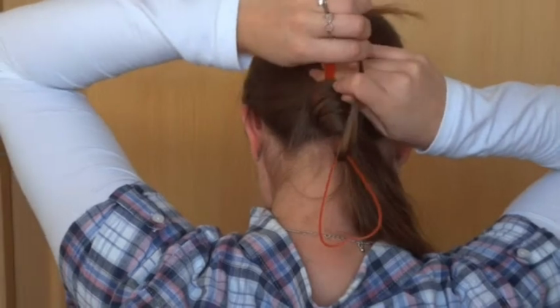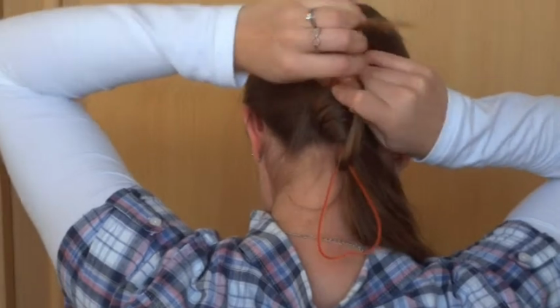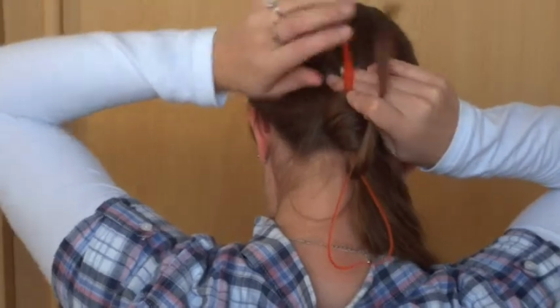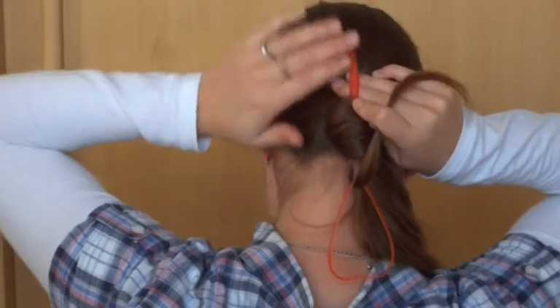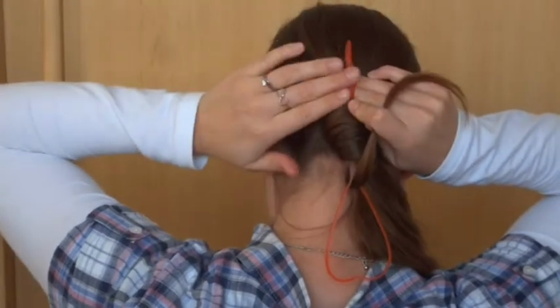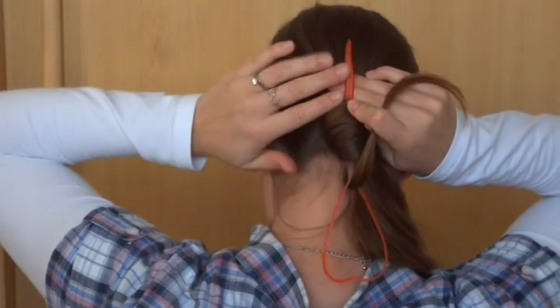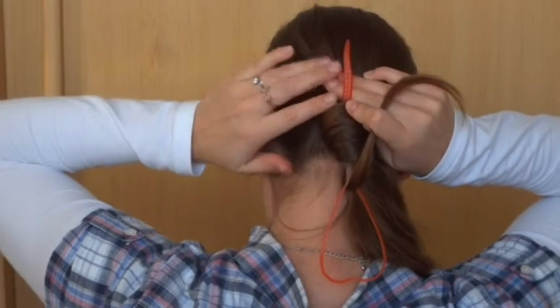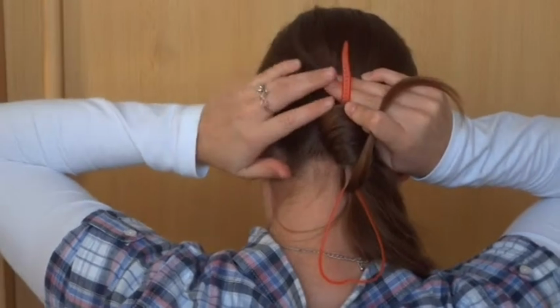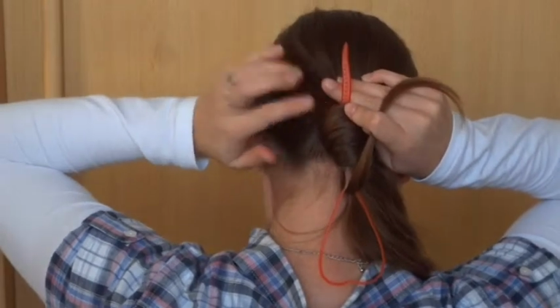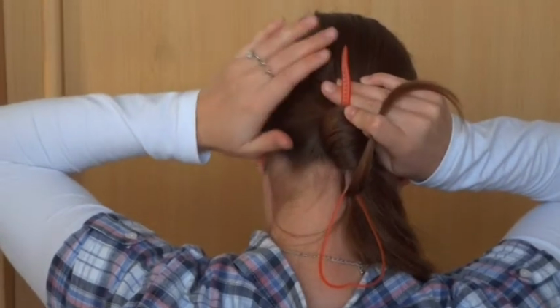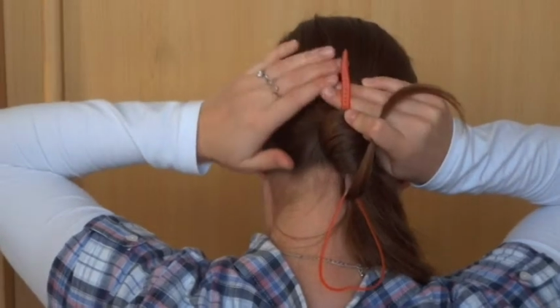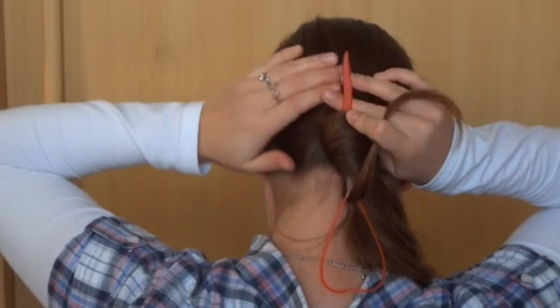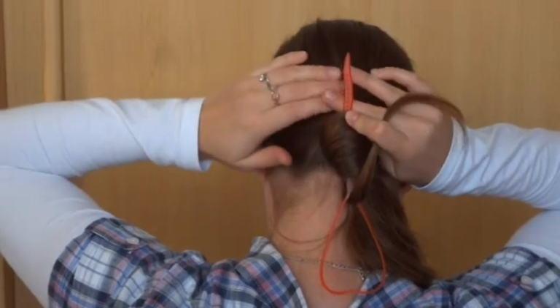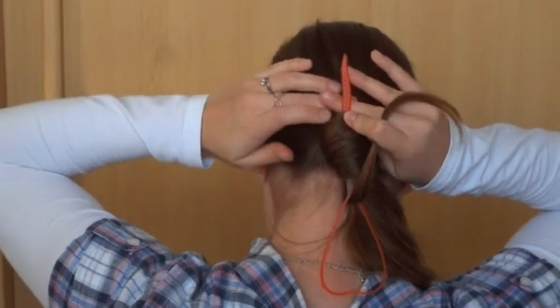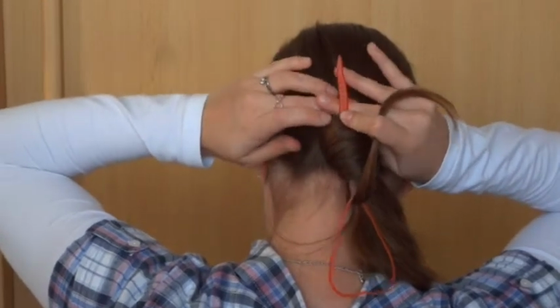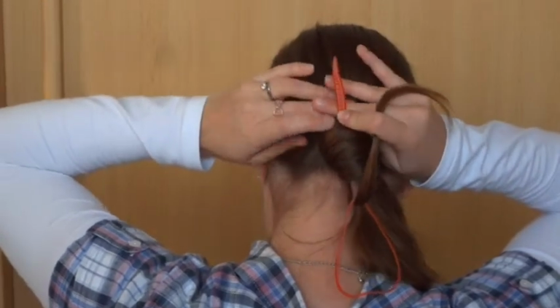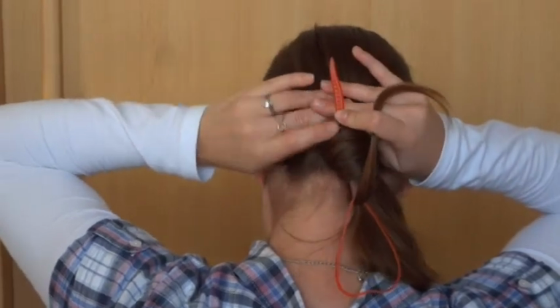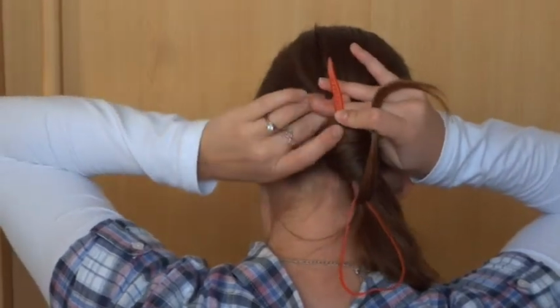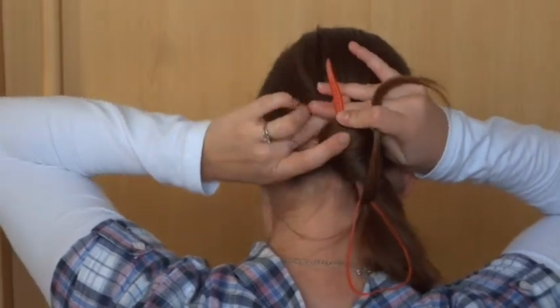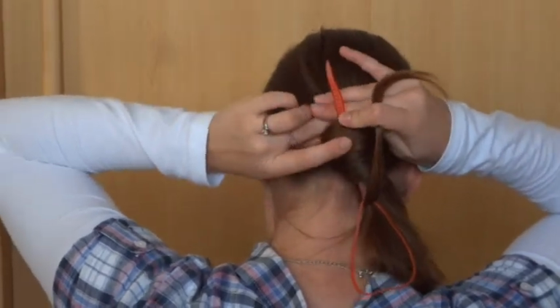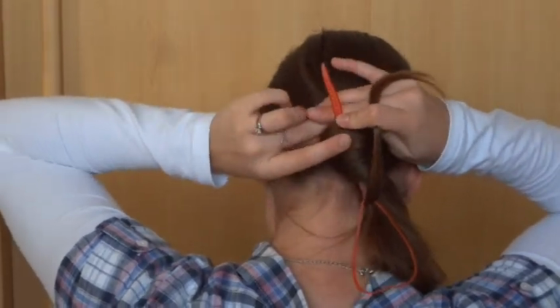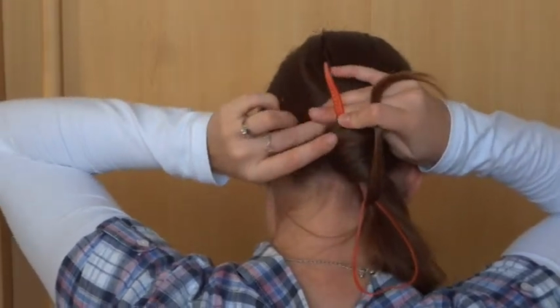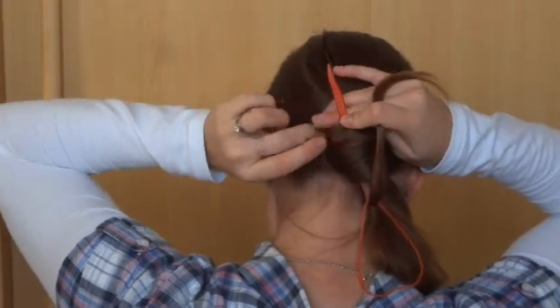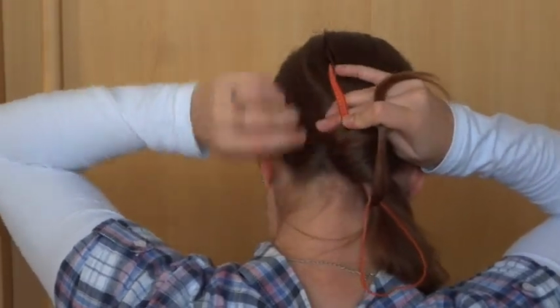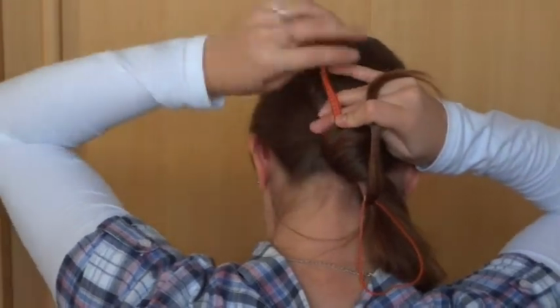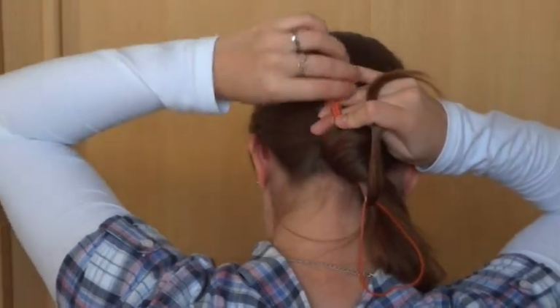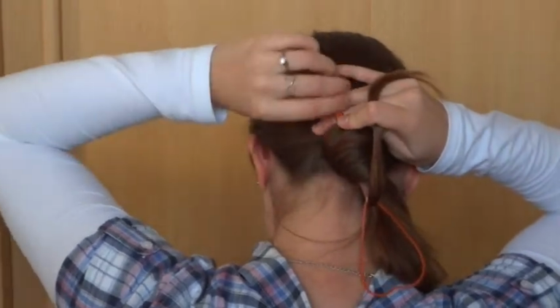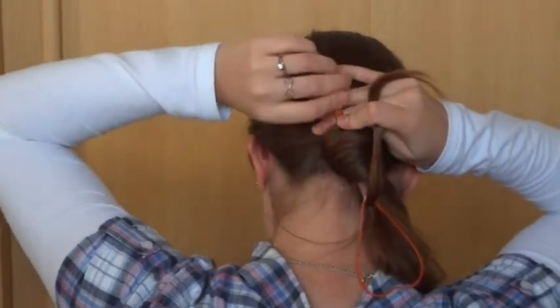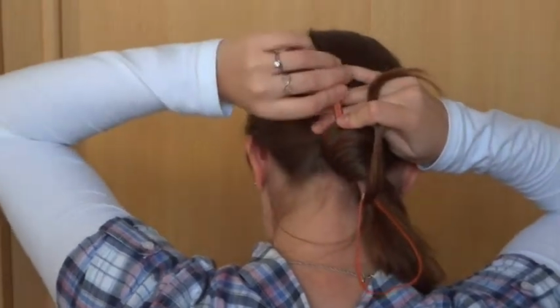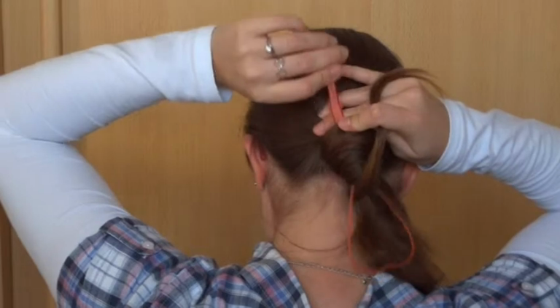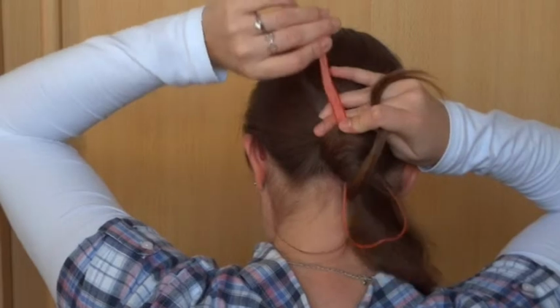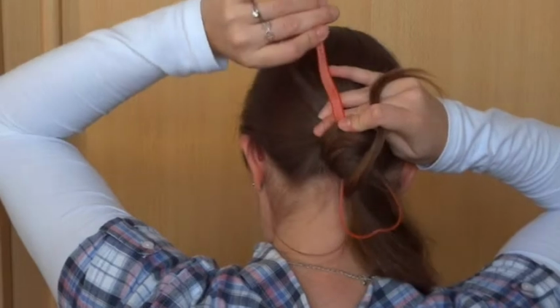Now bring the end of the strand through the loop of the topsy tail. Then pull the topsy tail through. Make sure you don't loosen the hair above the ponytail.